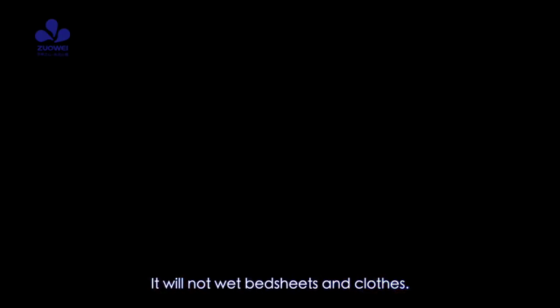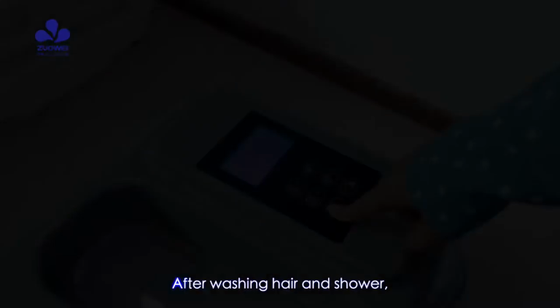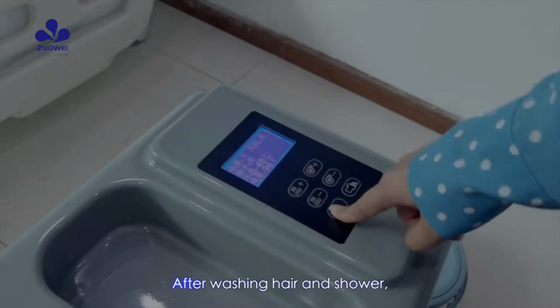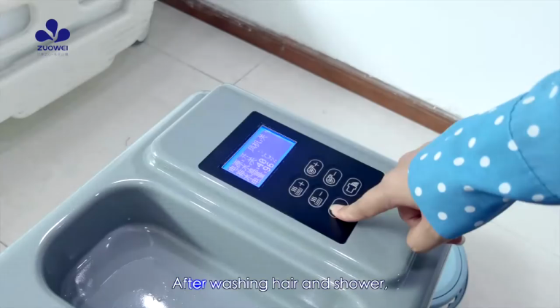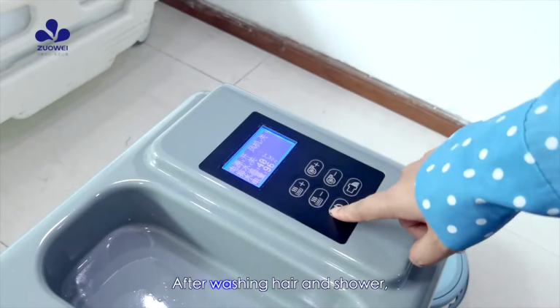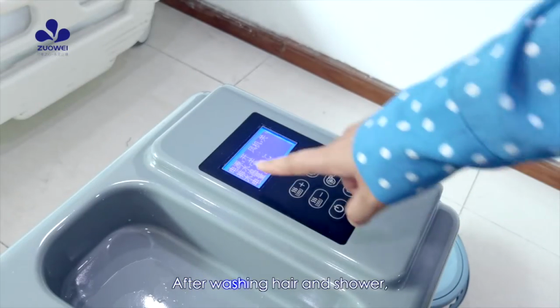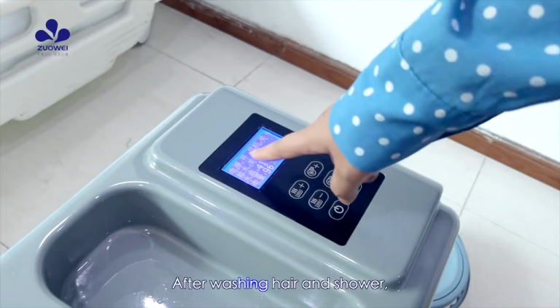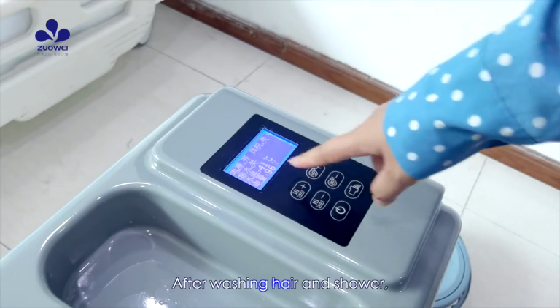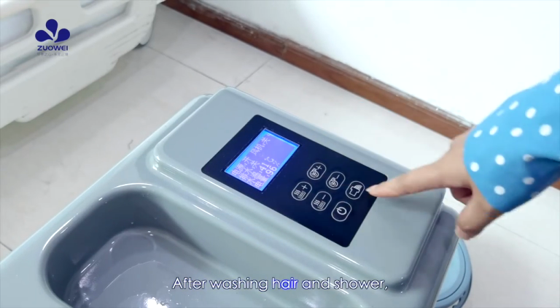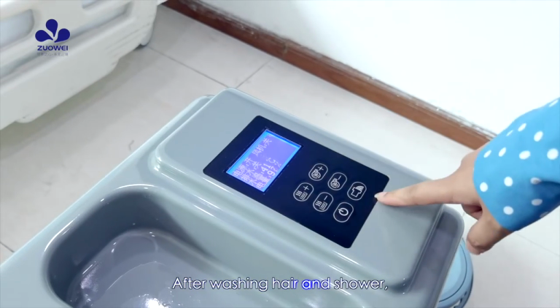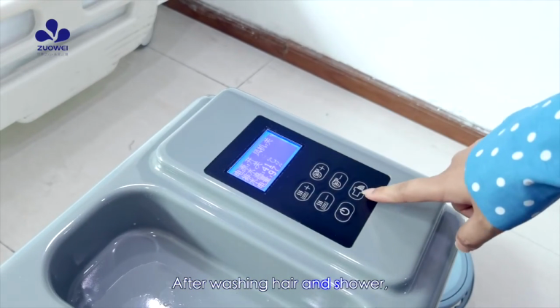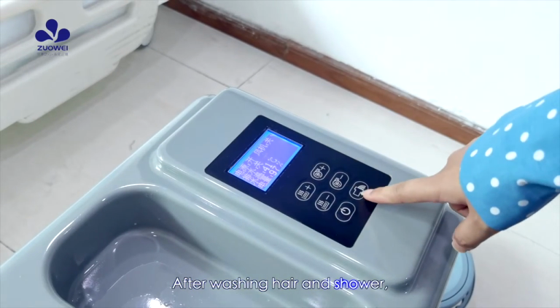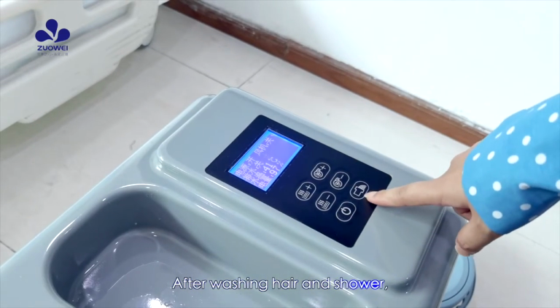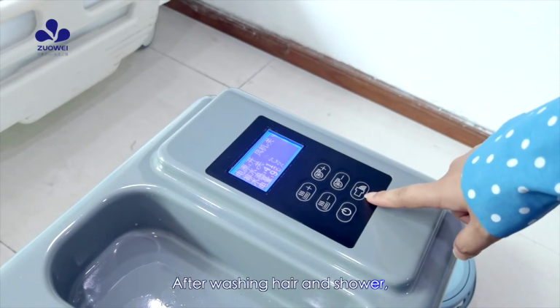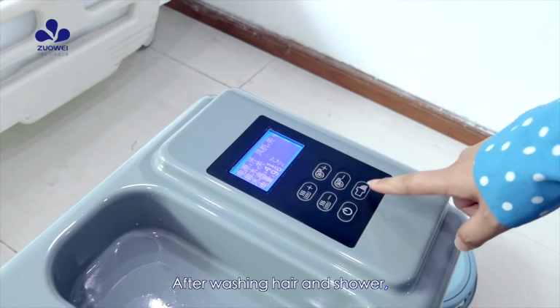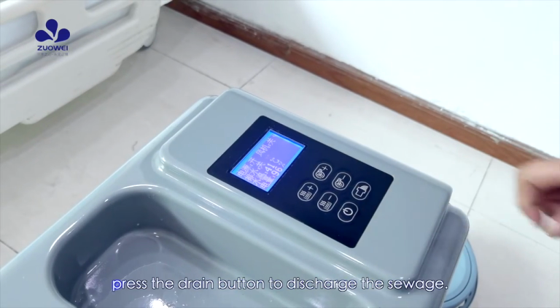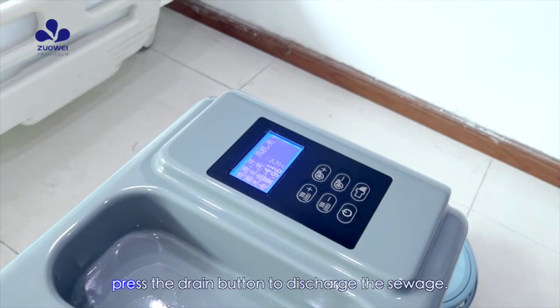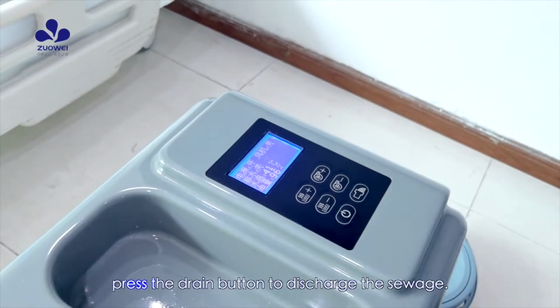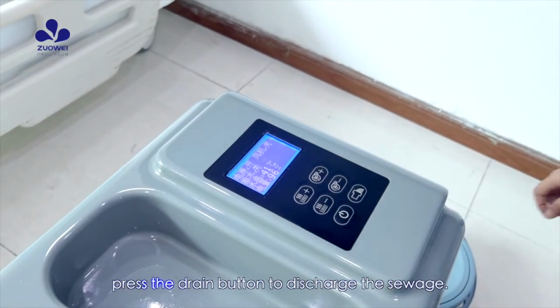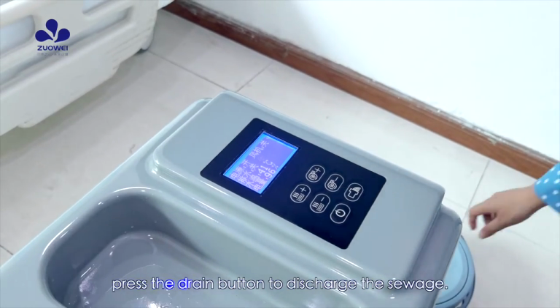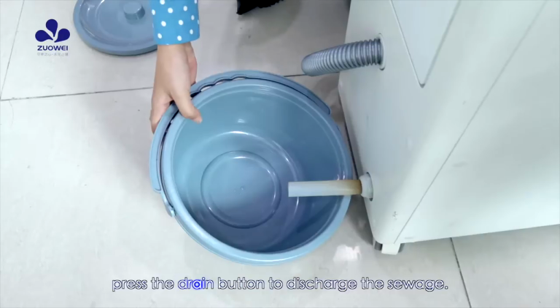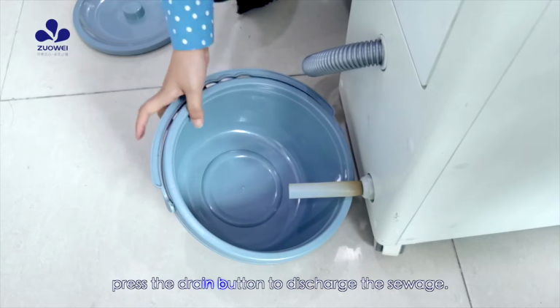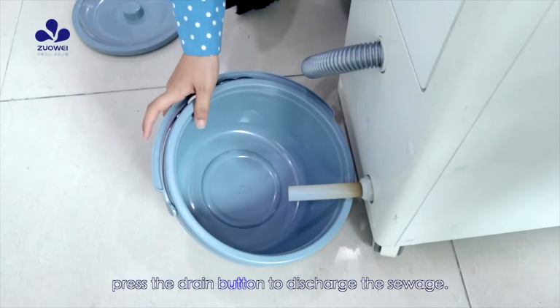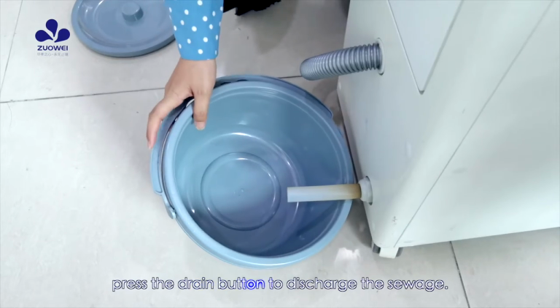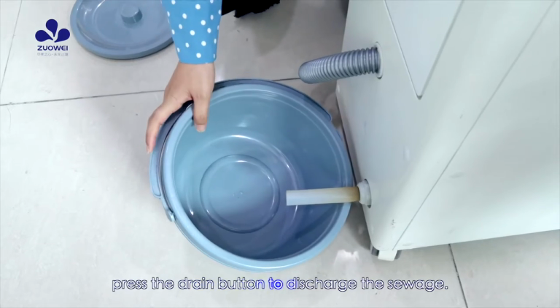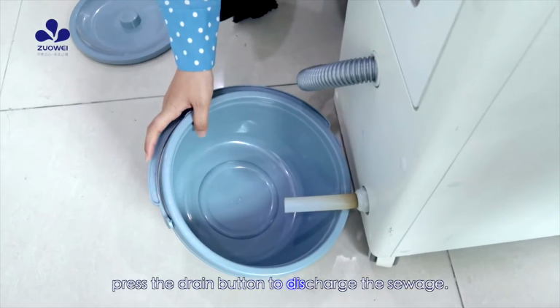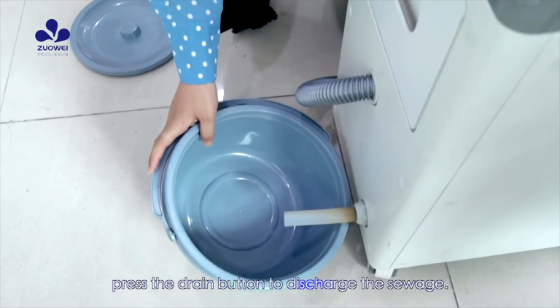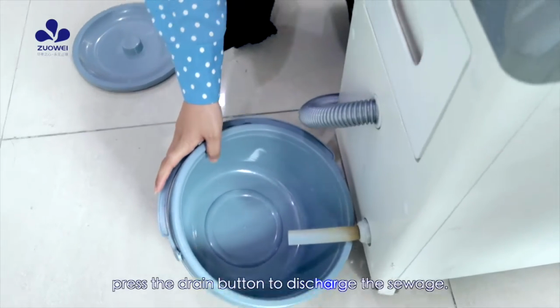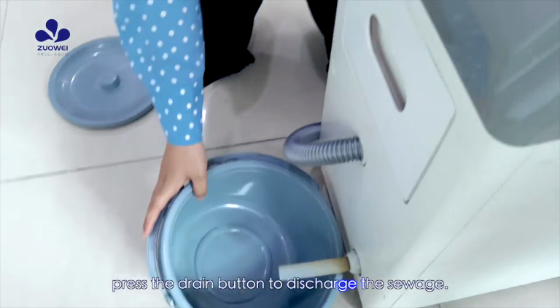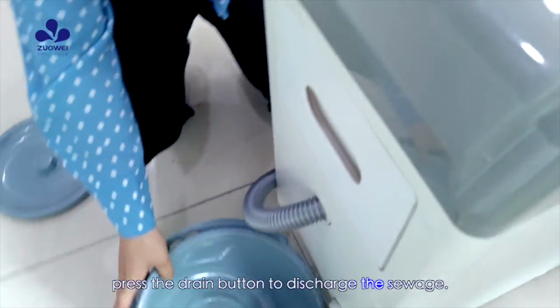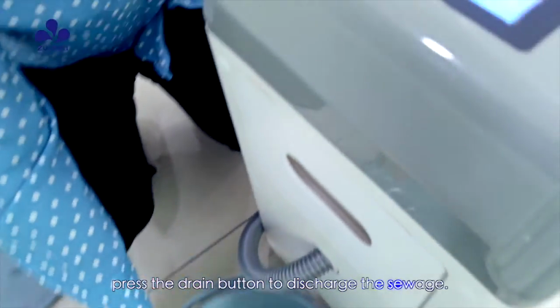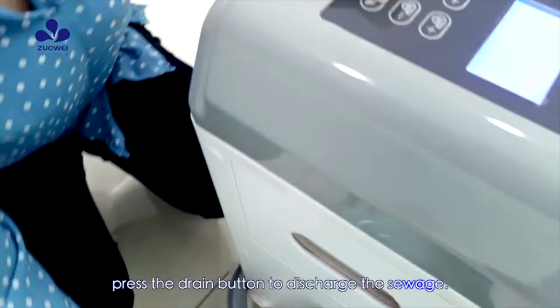After washing hair and showering, press the drain button to discharge the sewage.